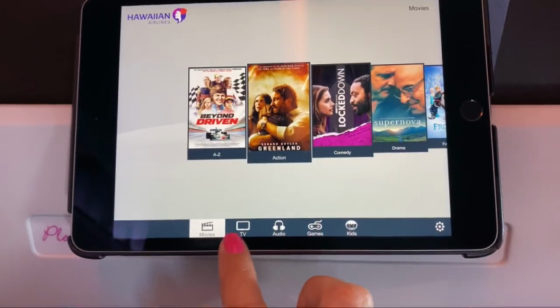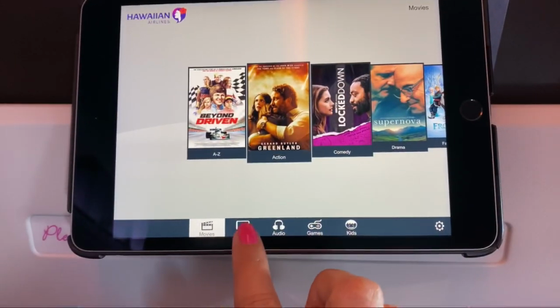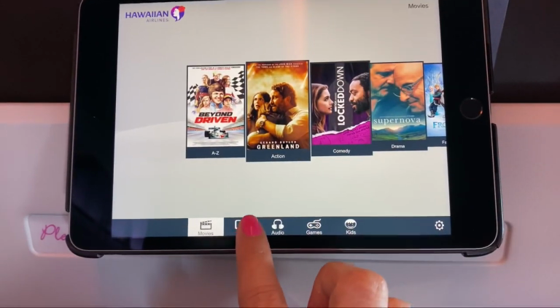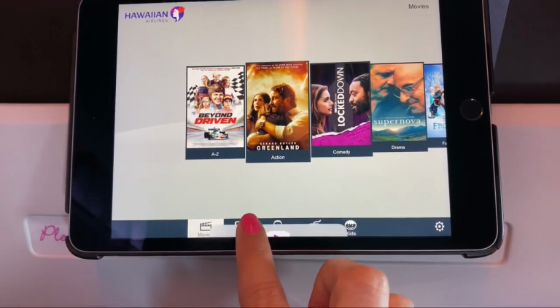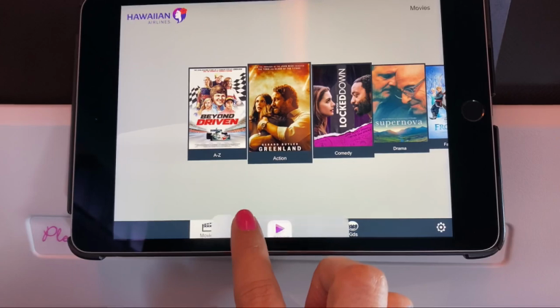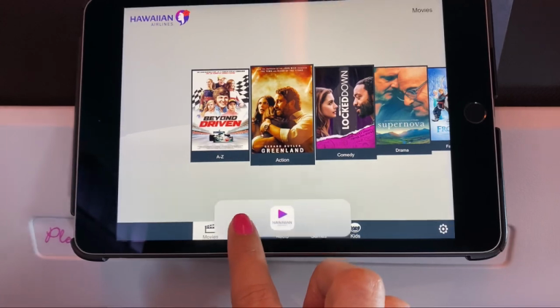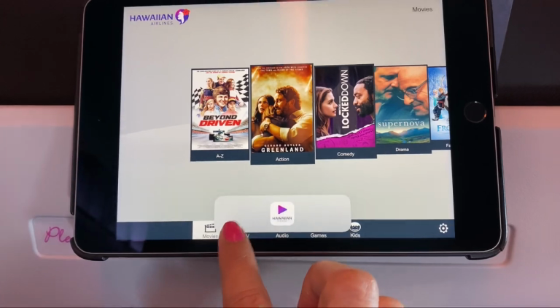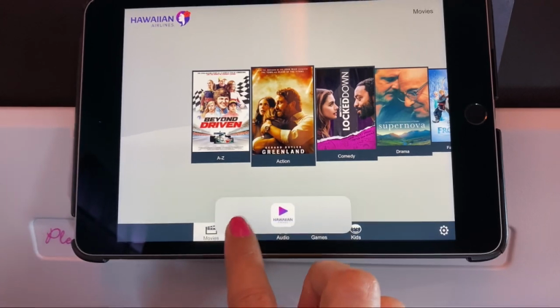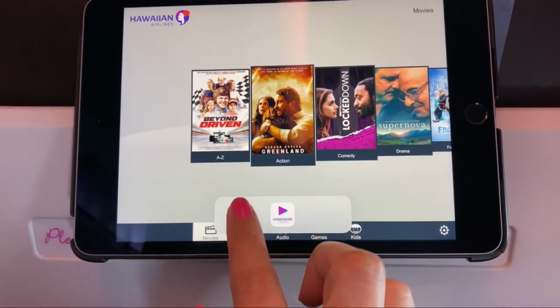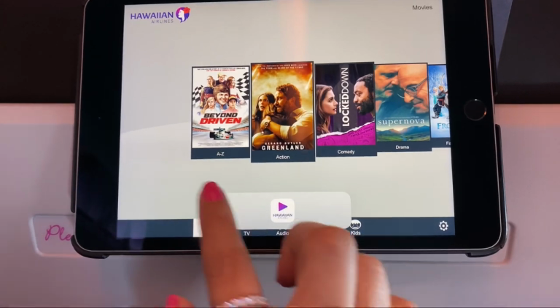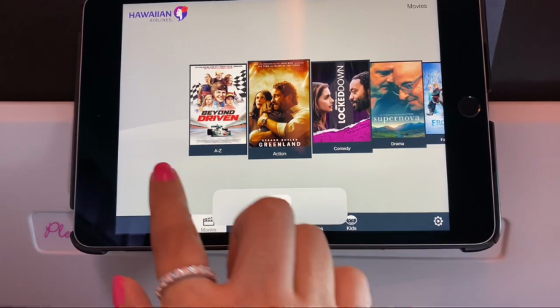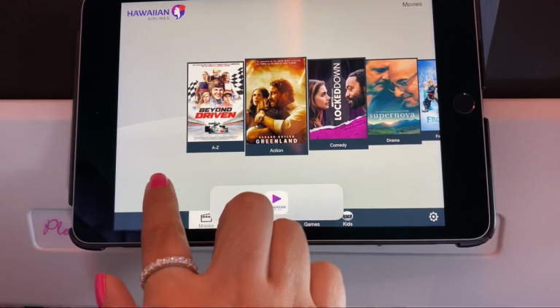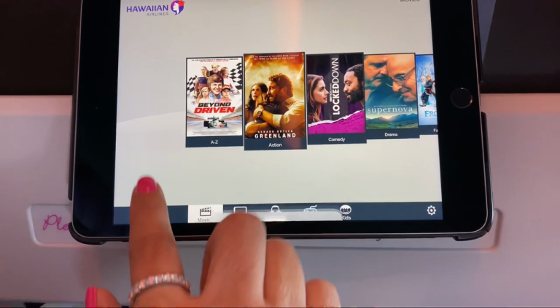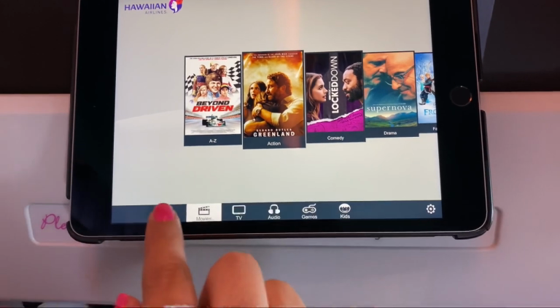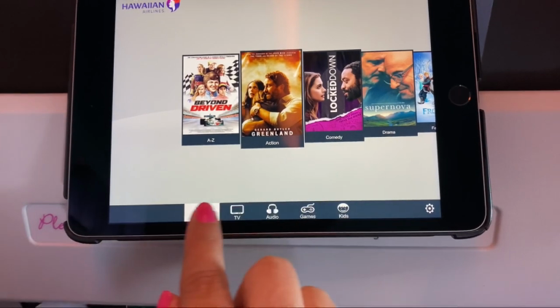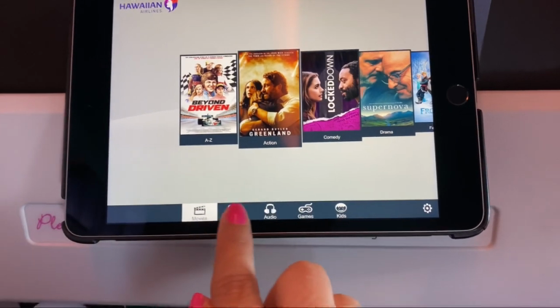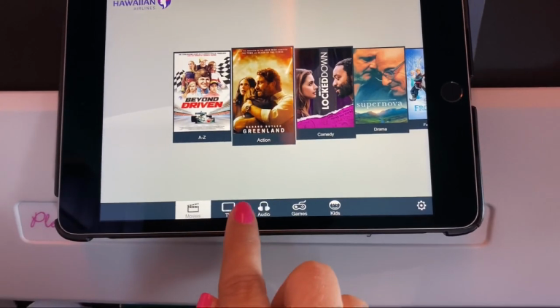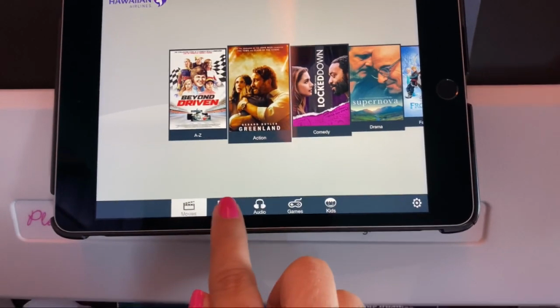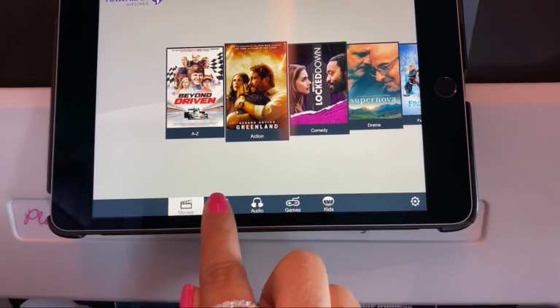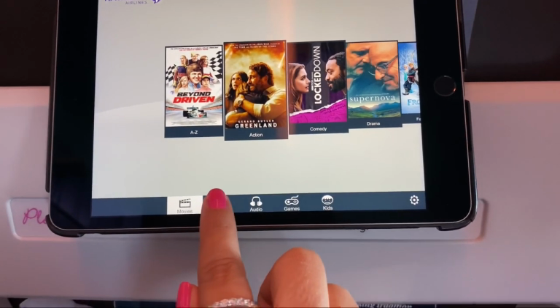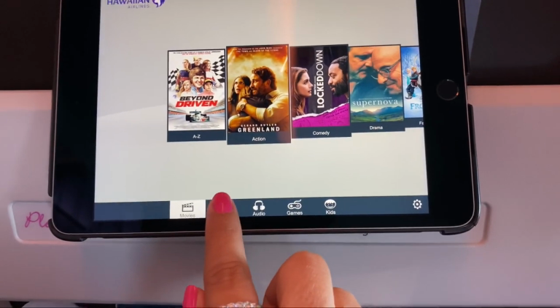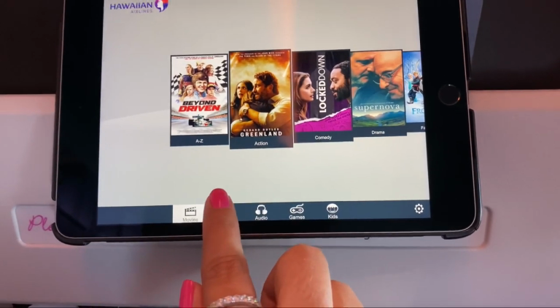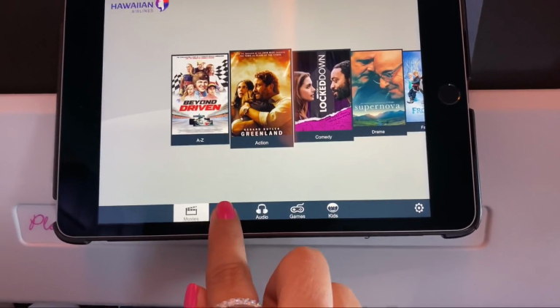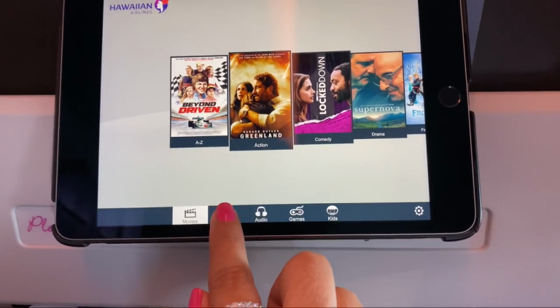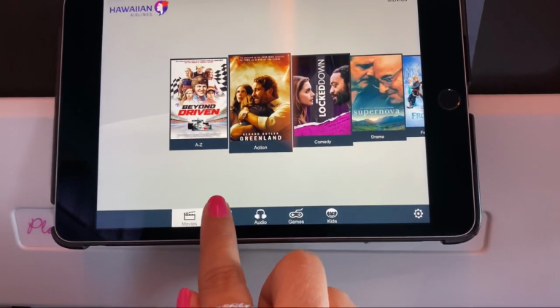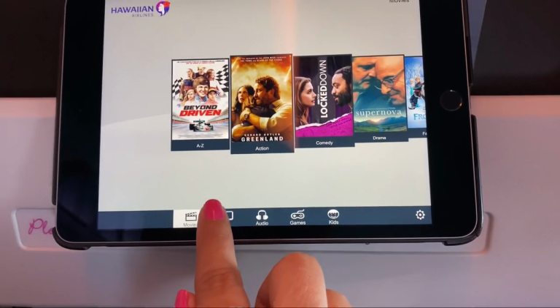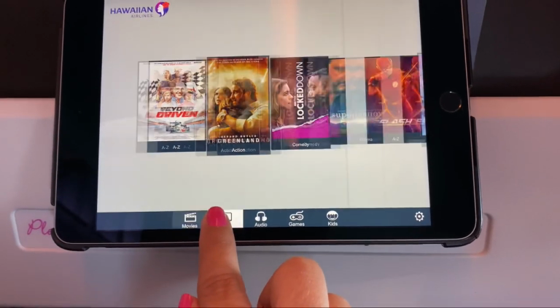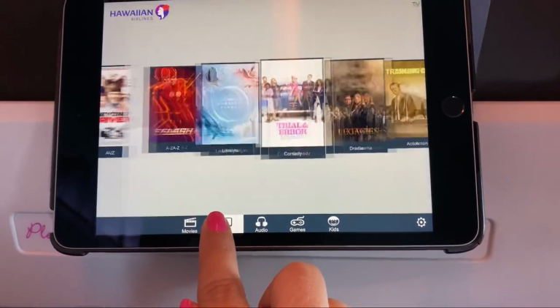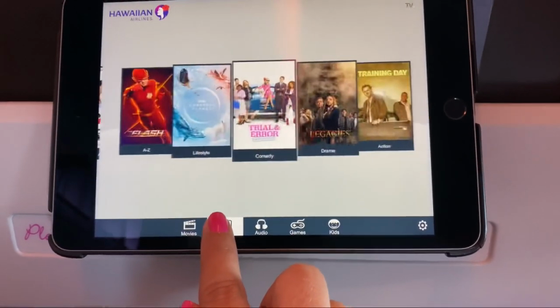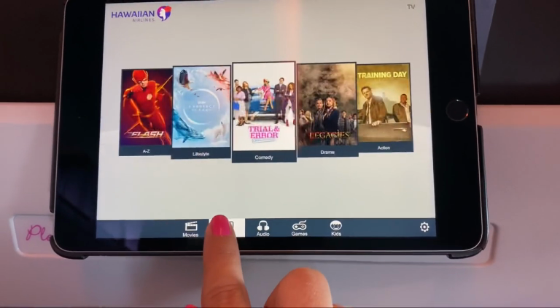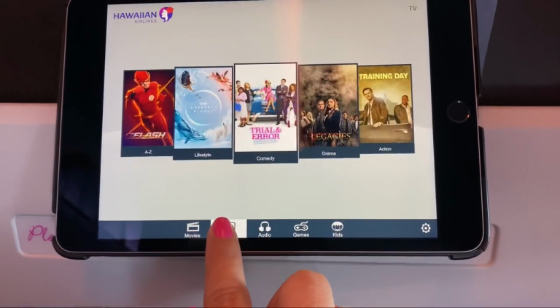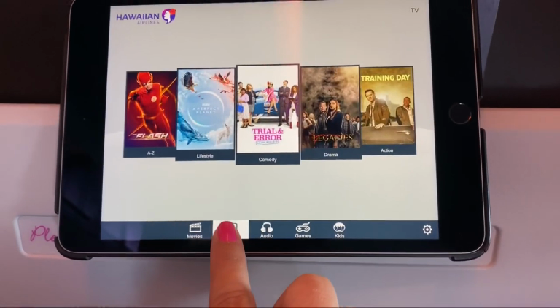Every passenger gets a tablet if you want to watch a movie, a TV show, or play a game.